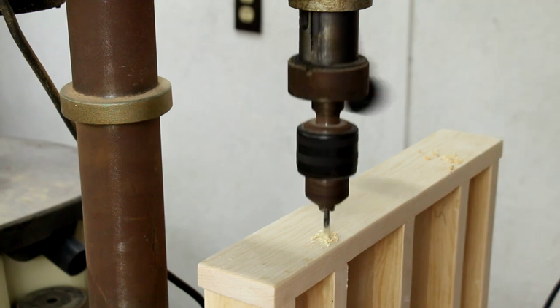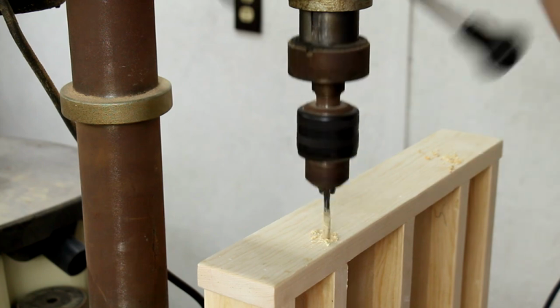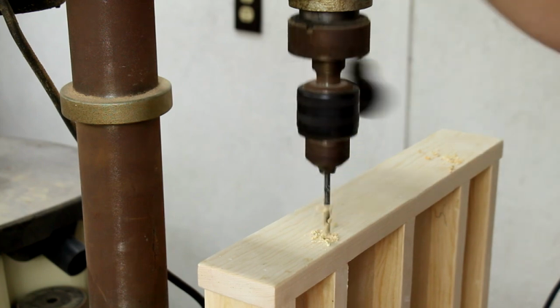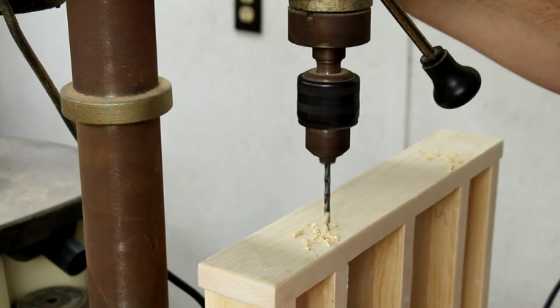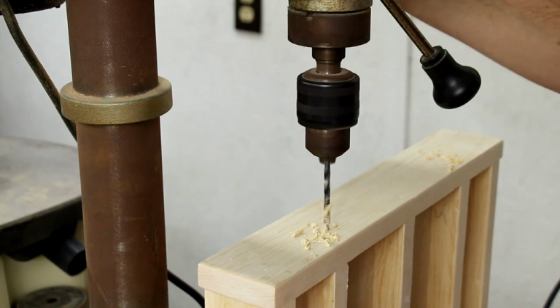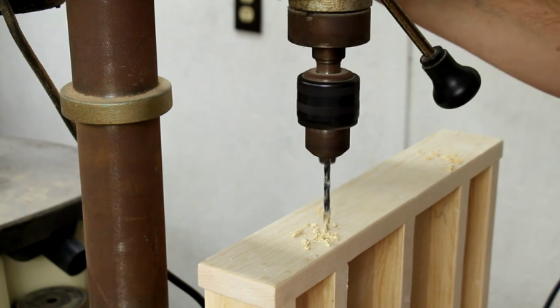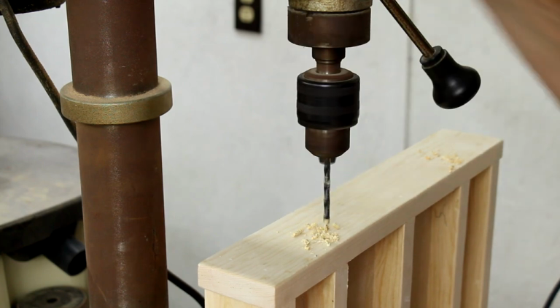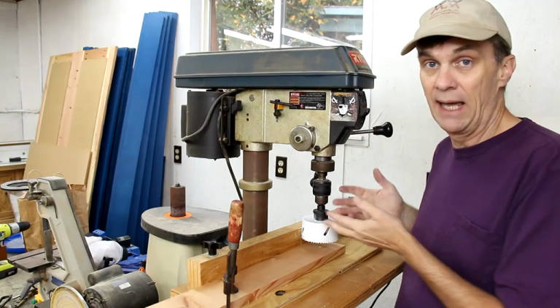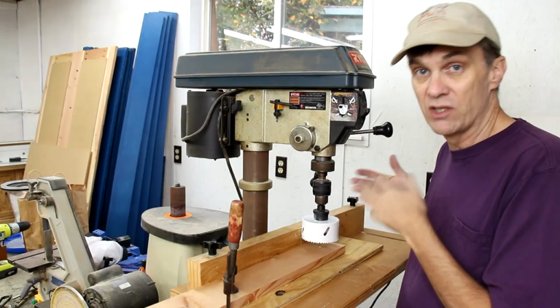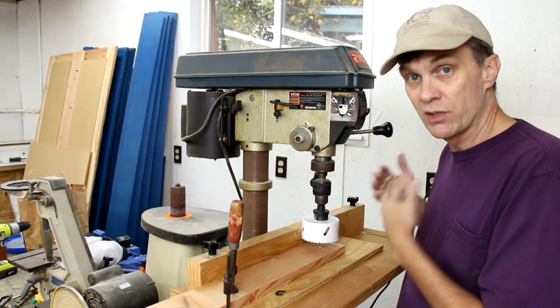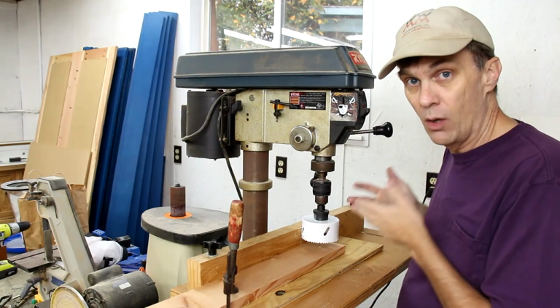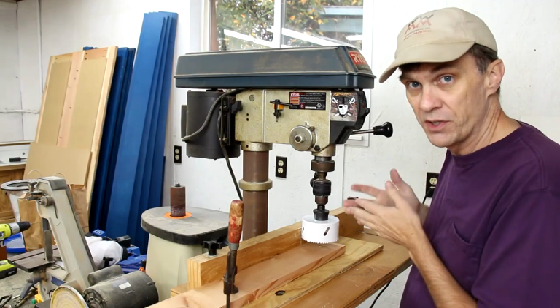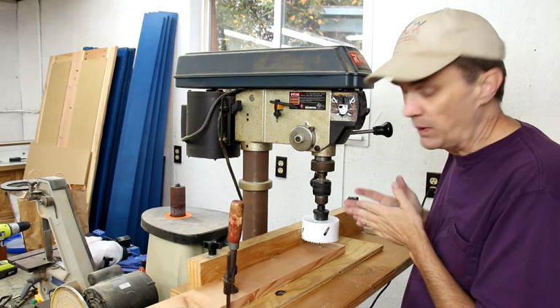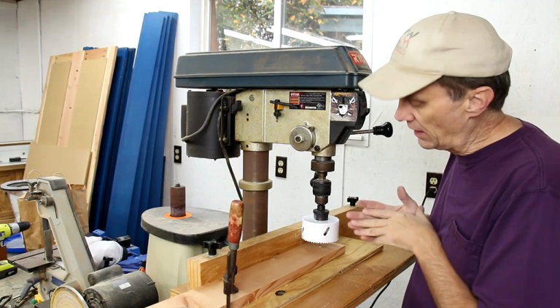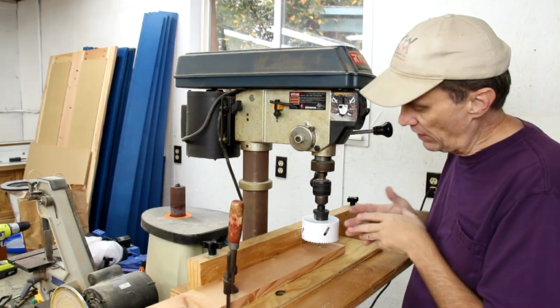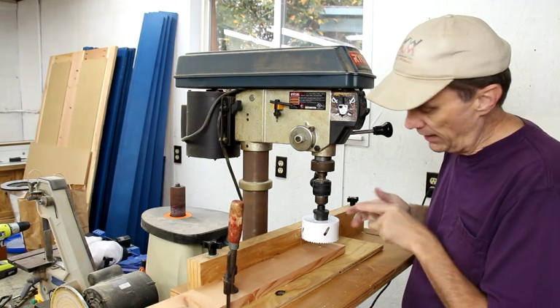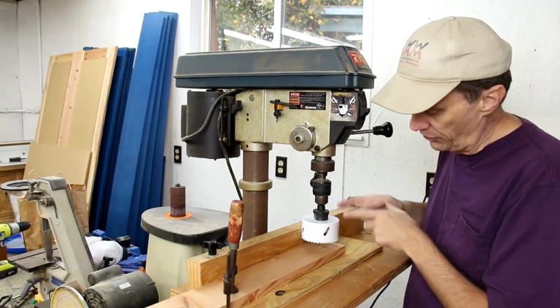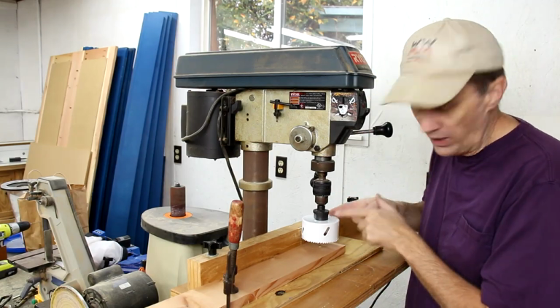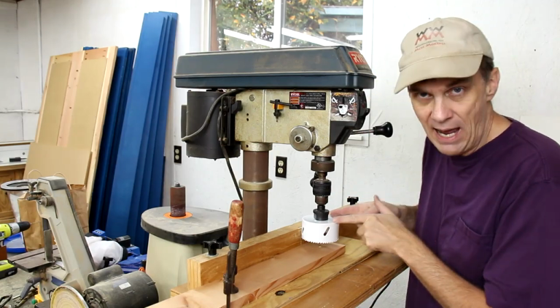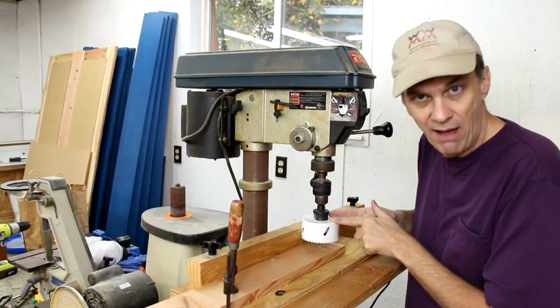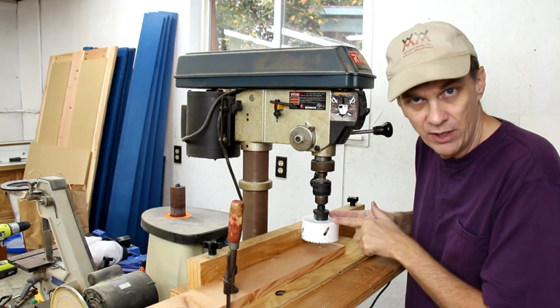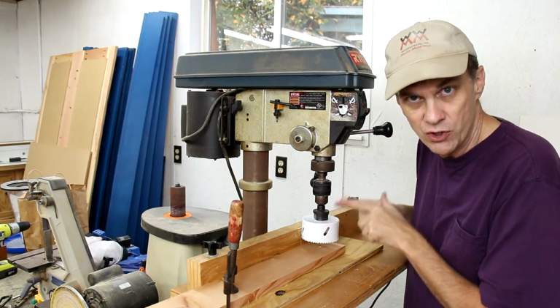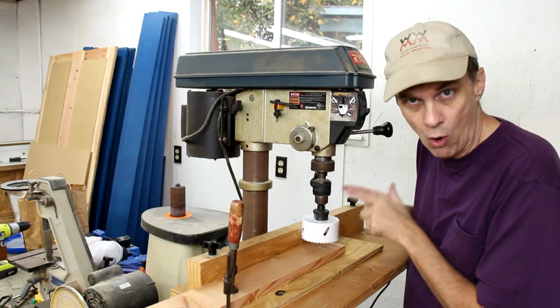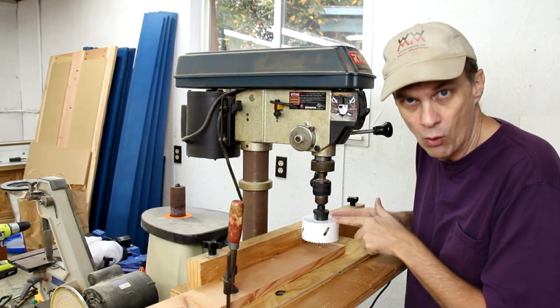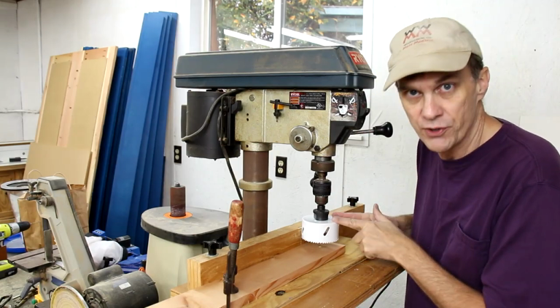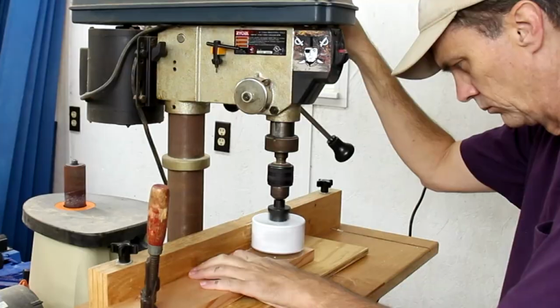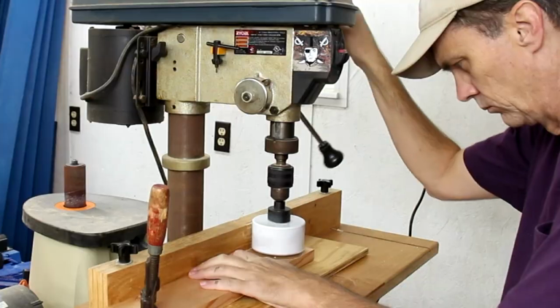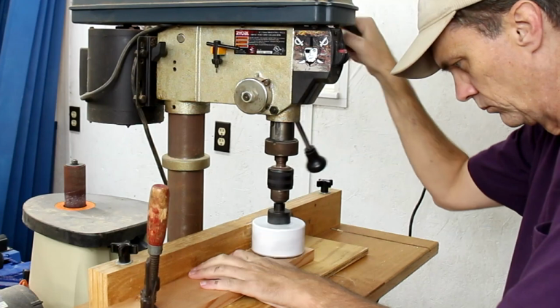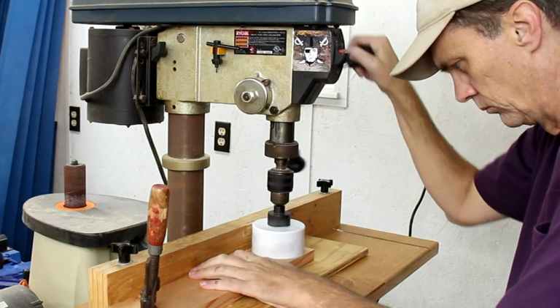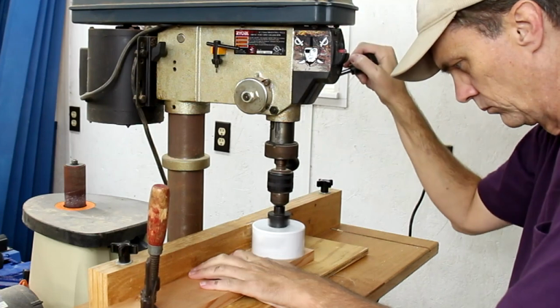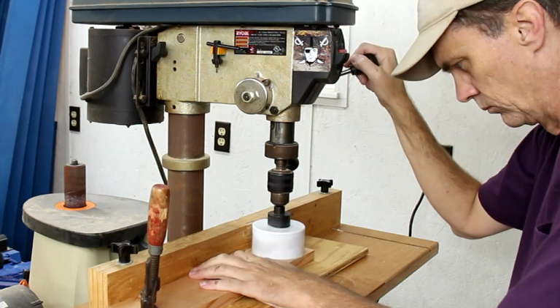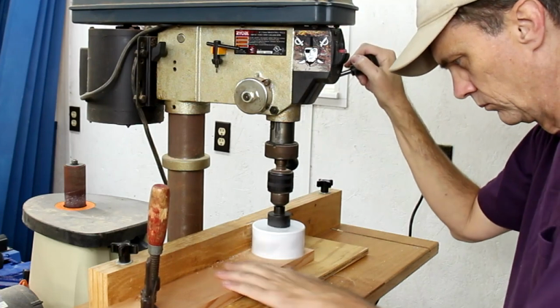With my drill press set at its slowest speed, I've got a three and a half inch hole saw to cut out the wheels.